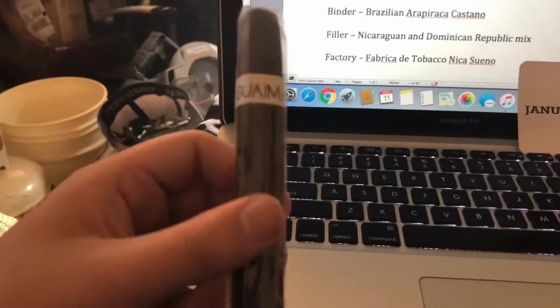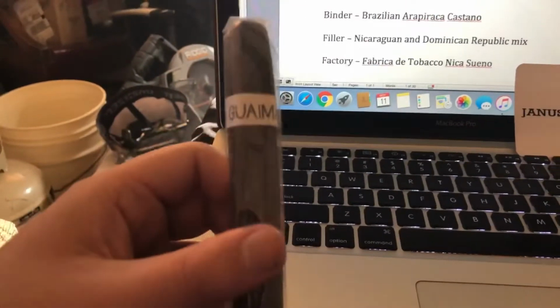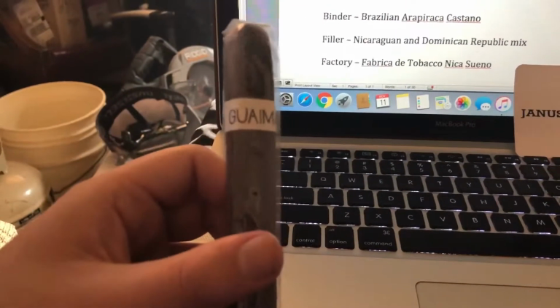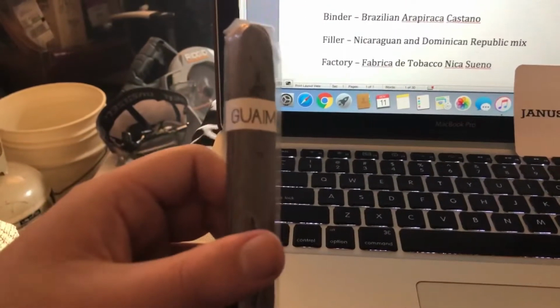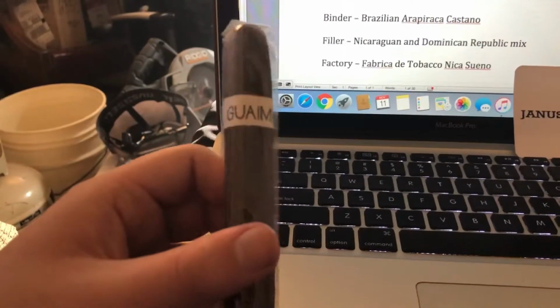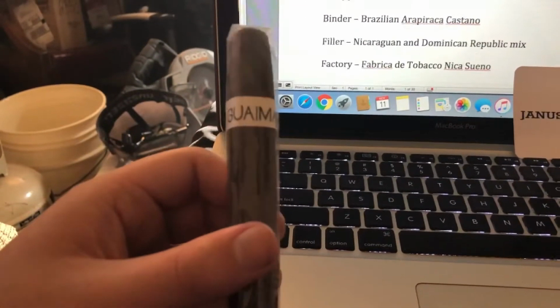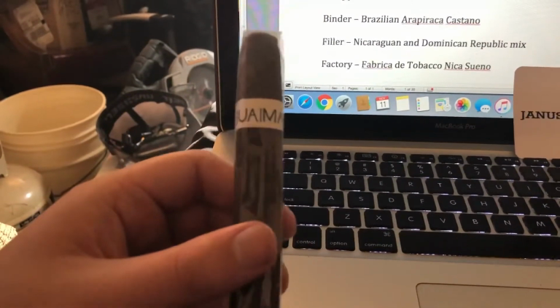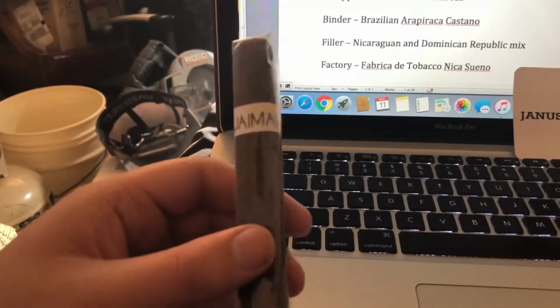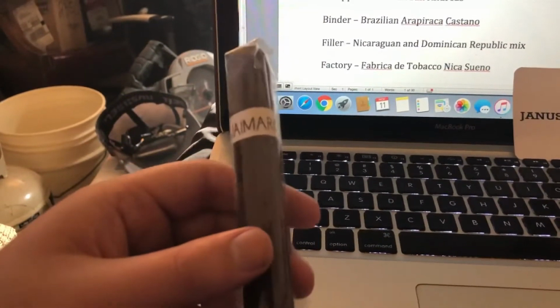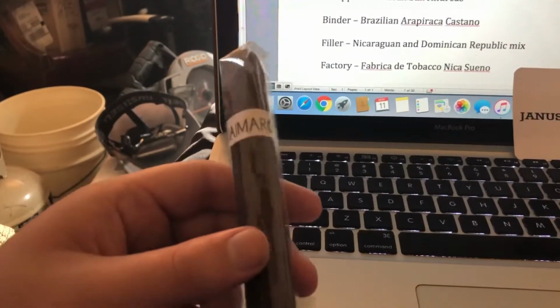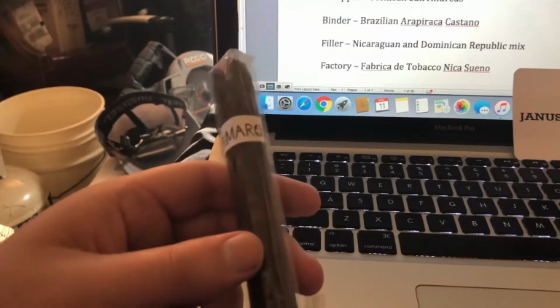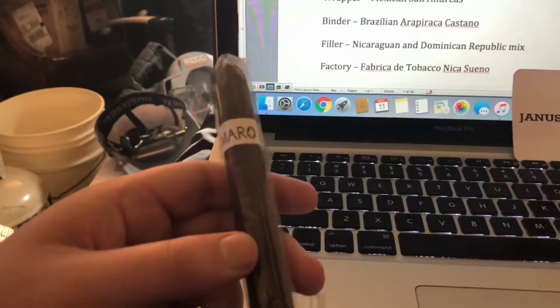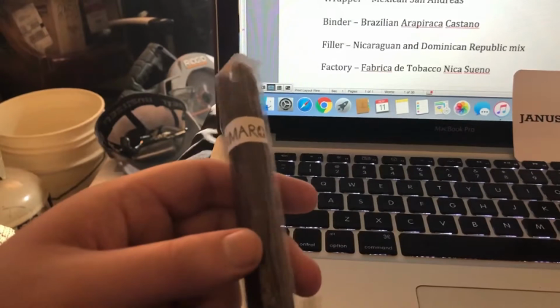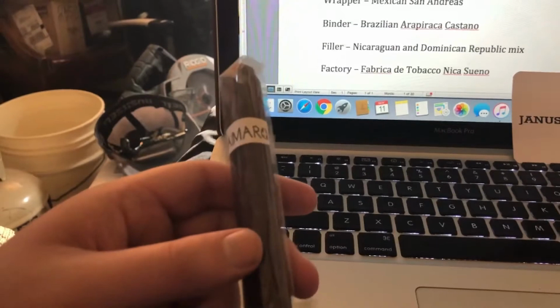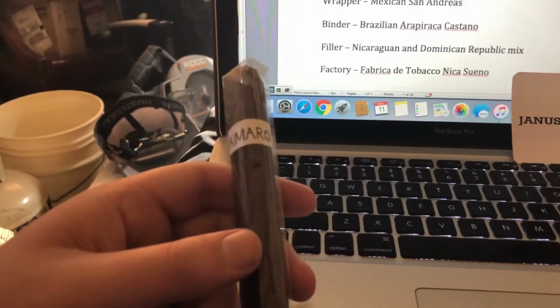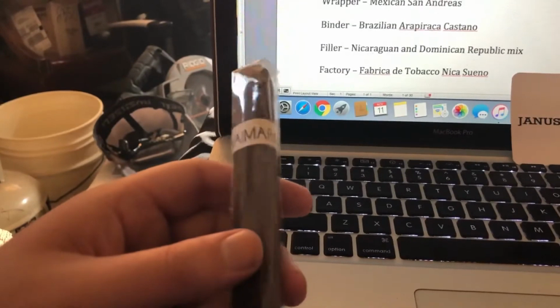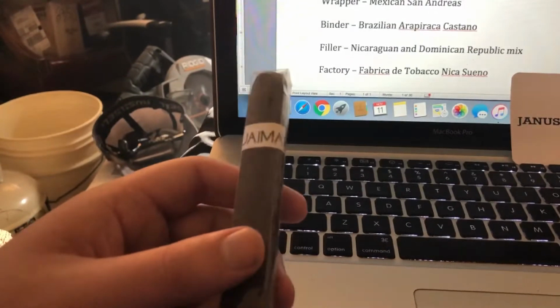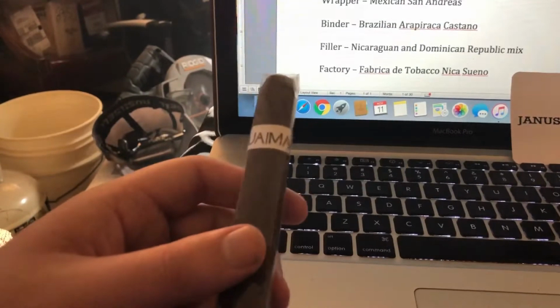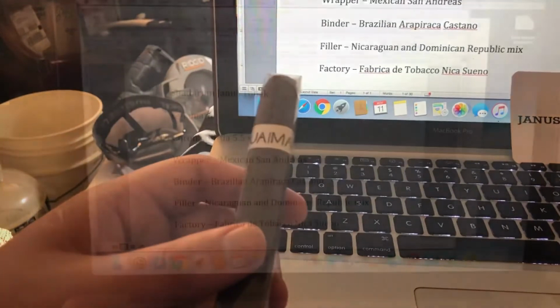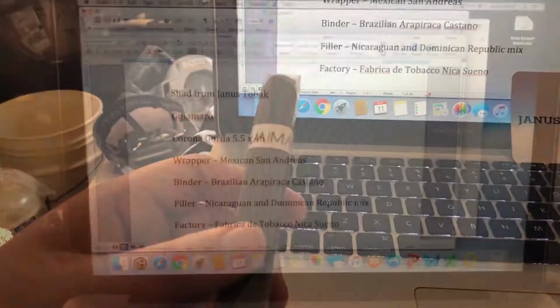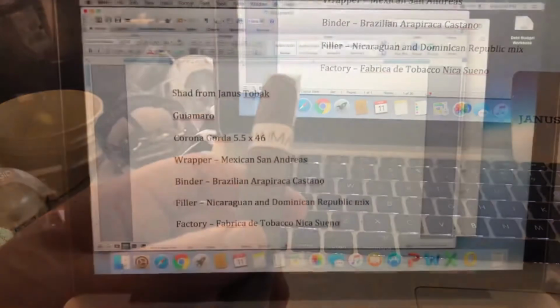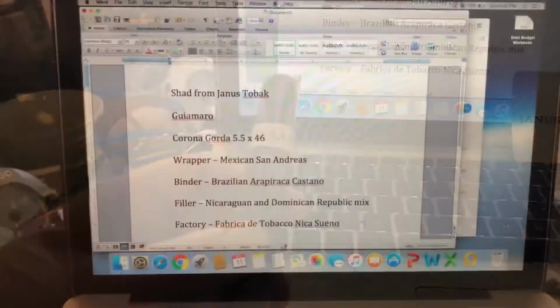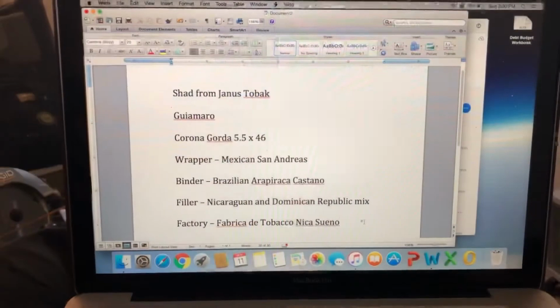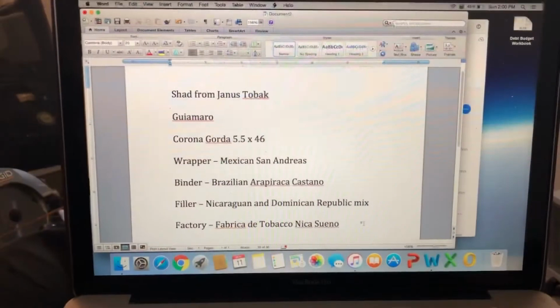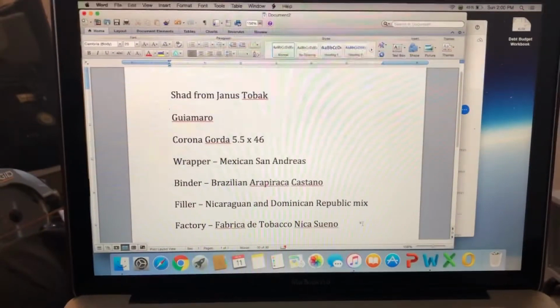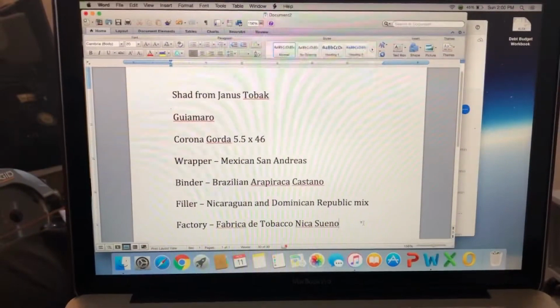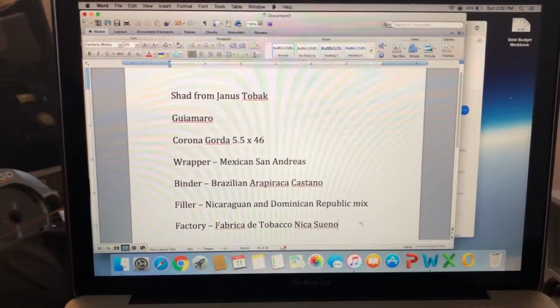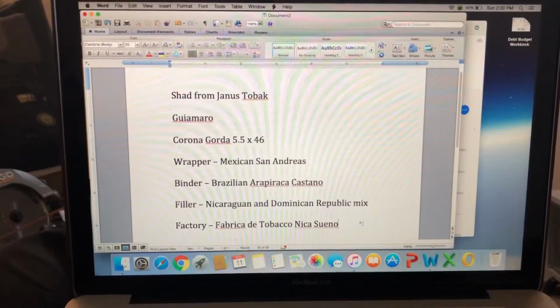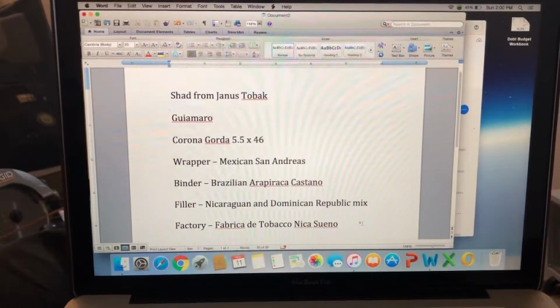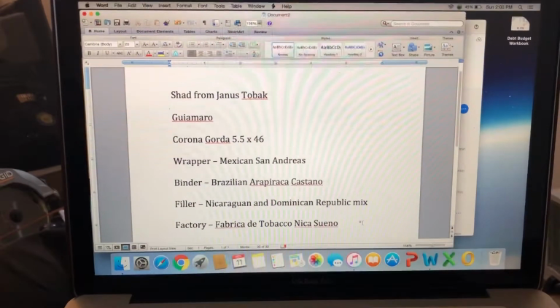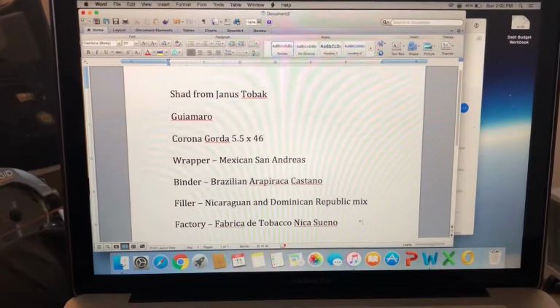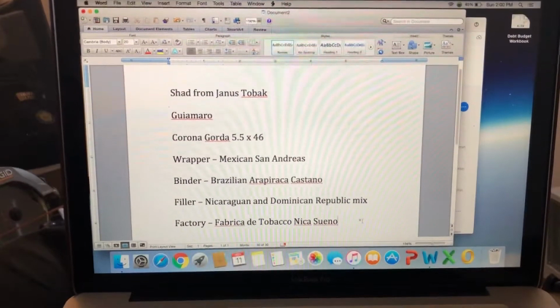Here's the cigar — looks pretty good. I'm gonna cut it, light it, and come back at you with some more. Stay tuned.